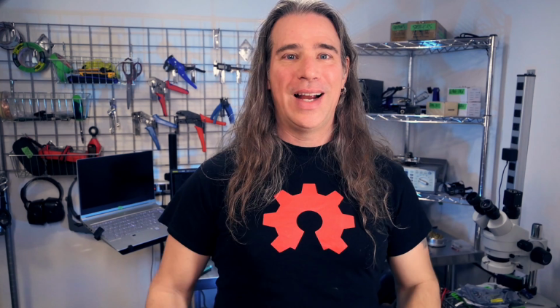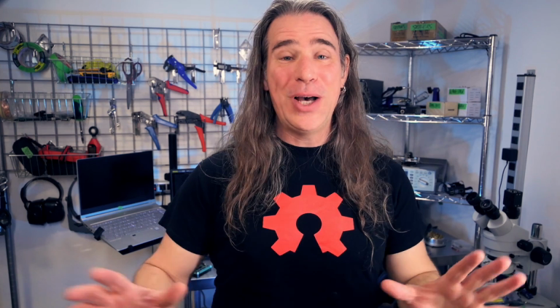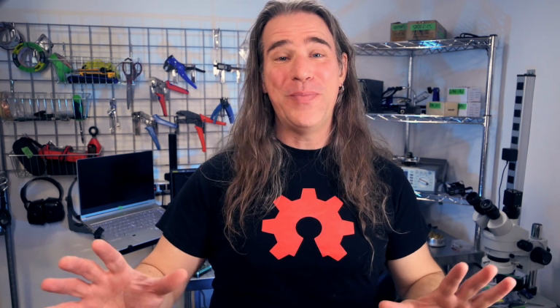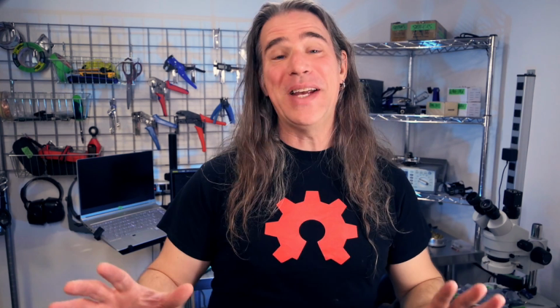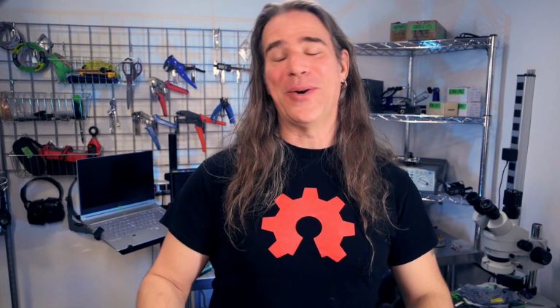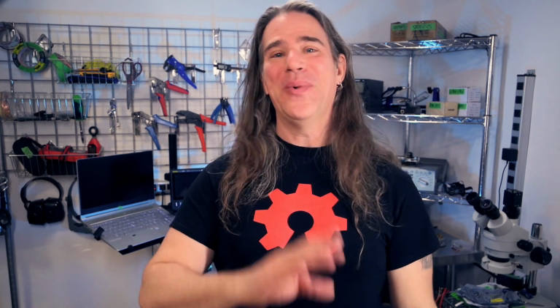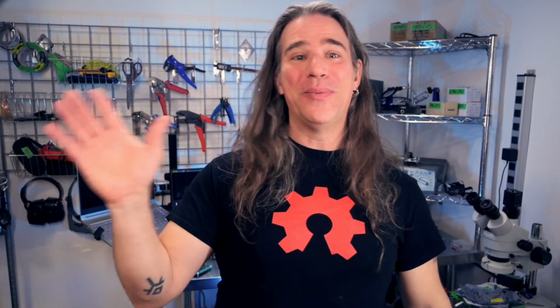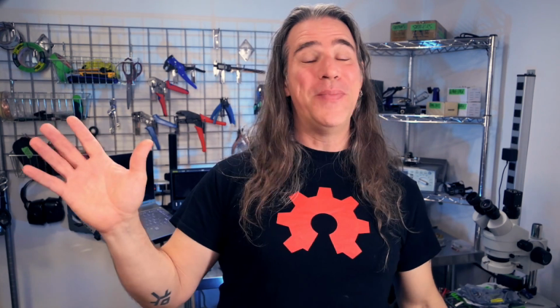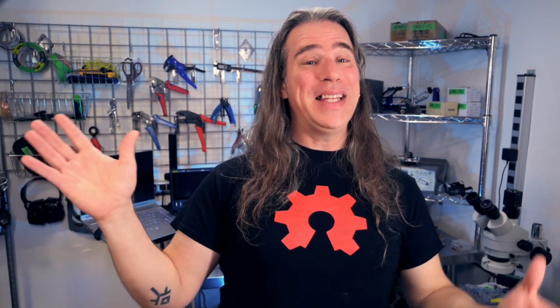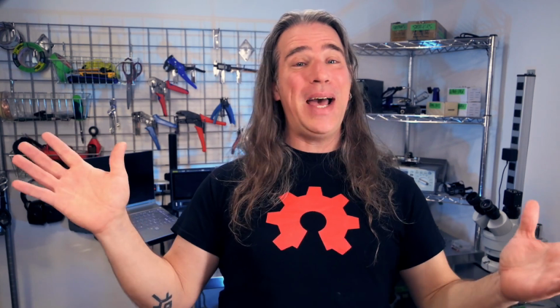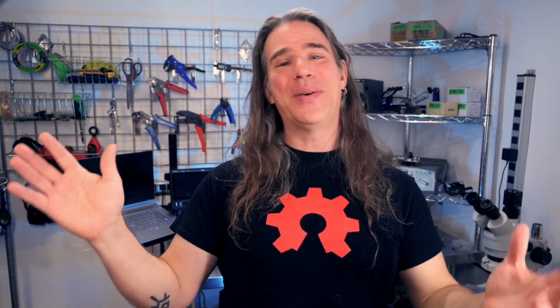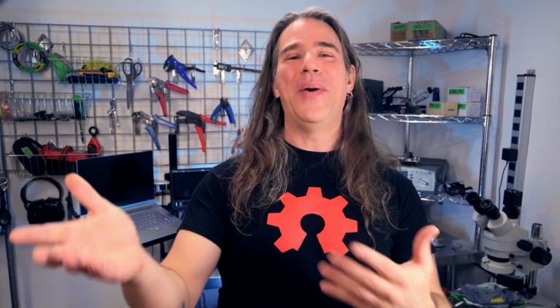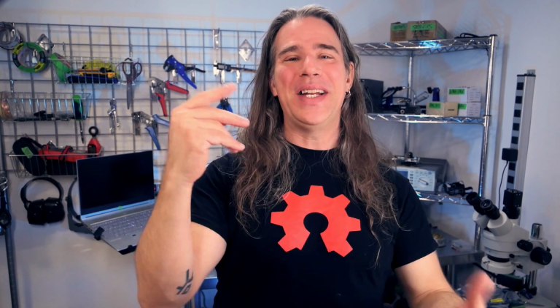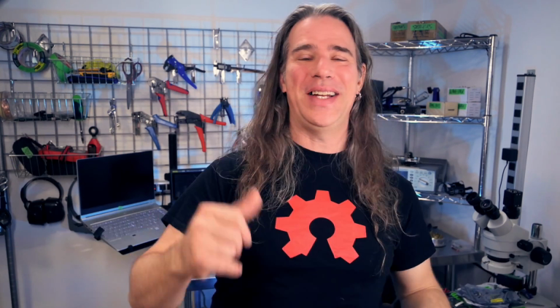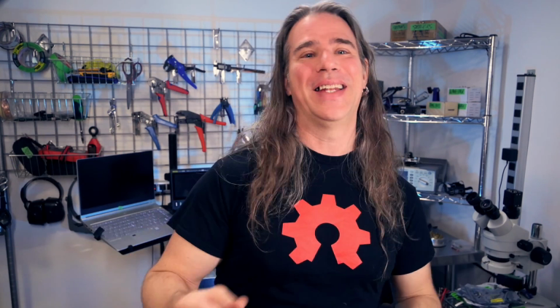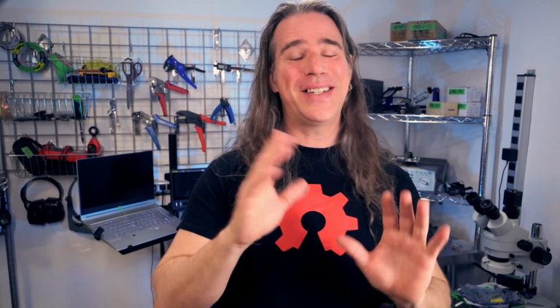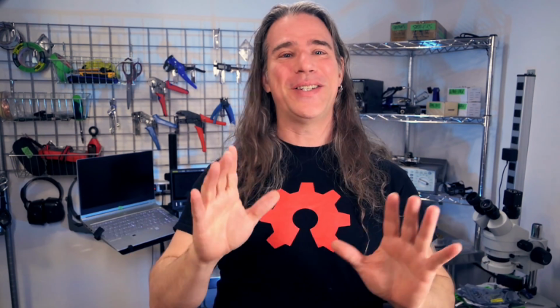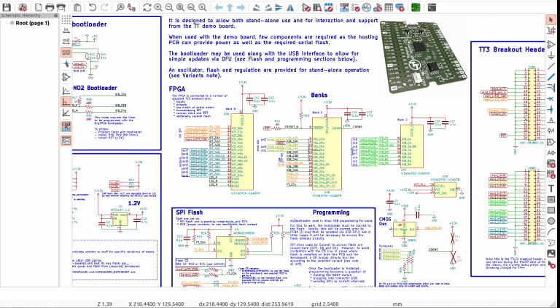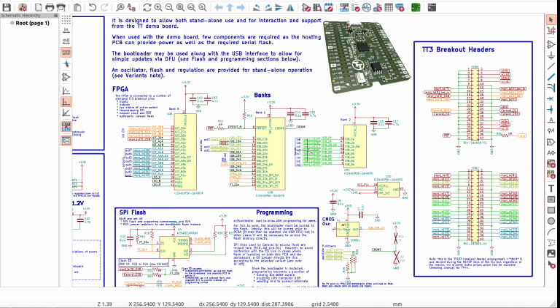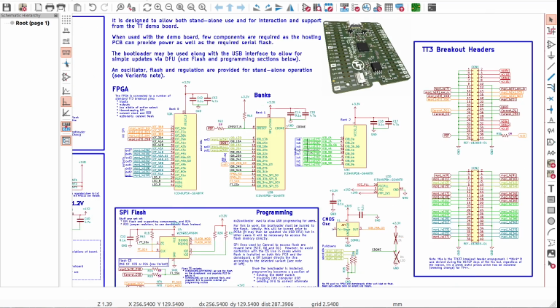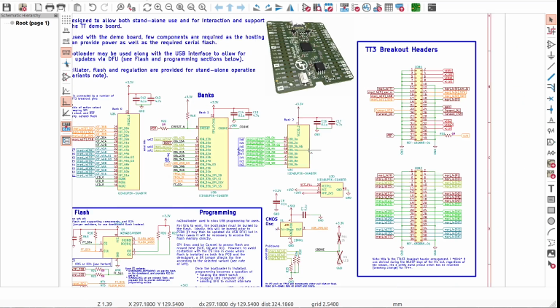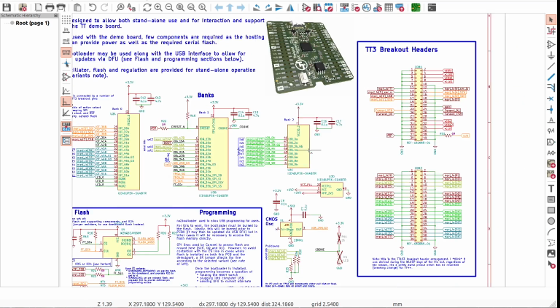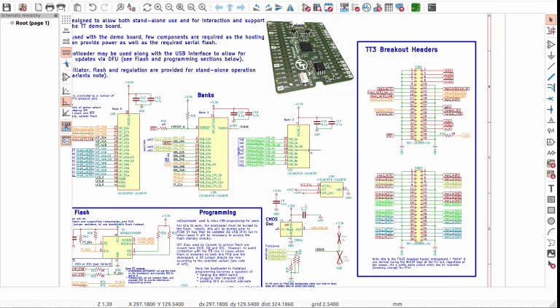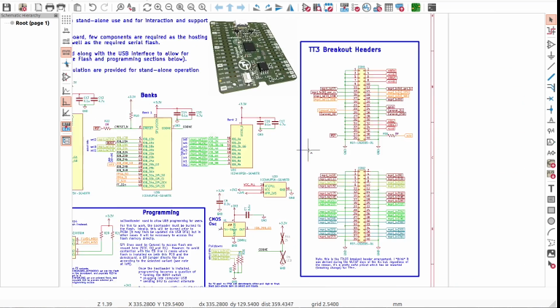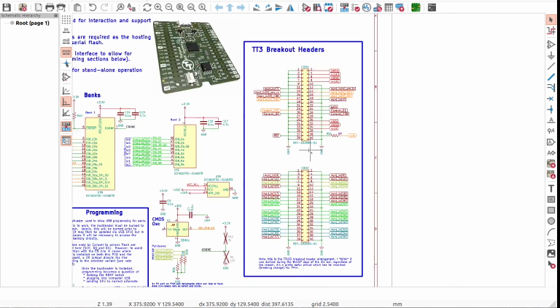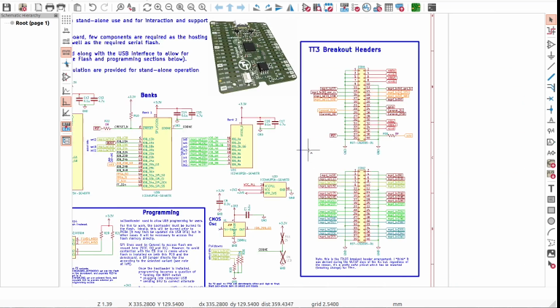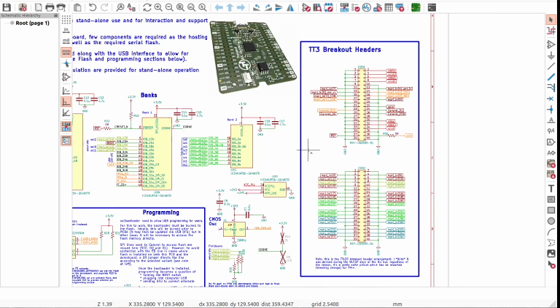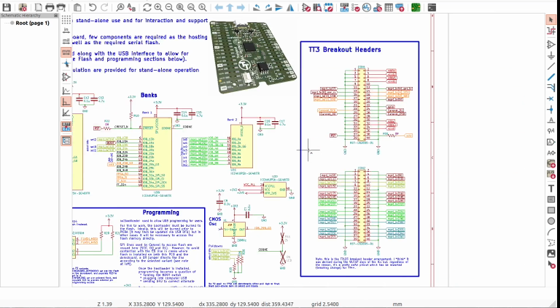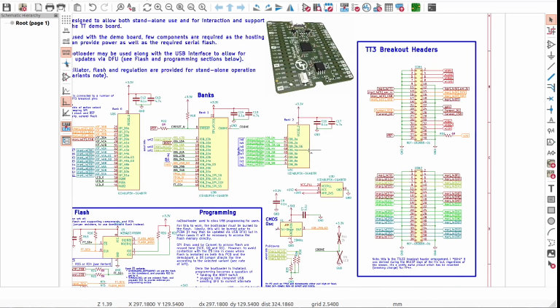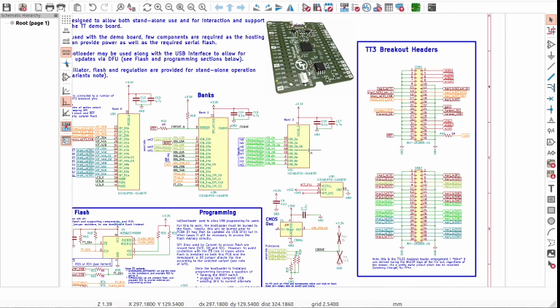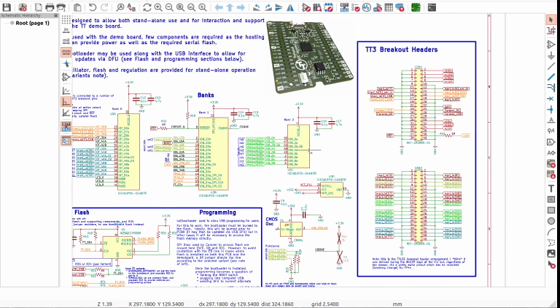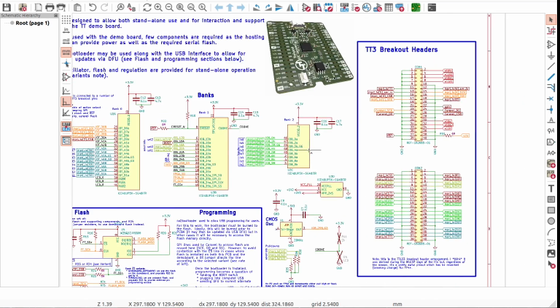Hello, maker. Welcome to my lab. Come on in and let's design and build a custom FPGA board from the ground up.